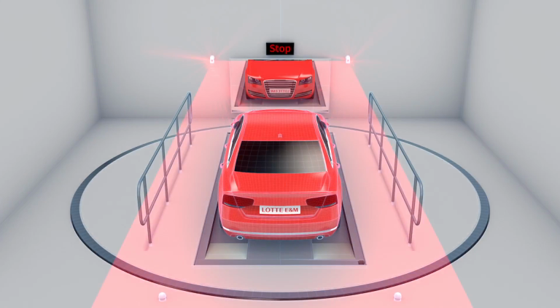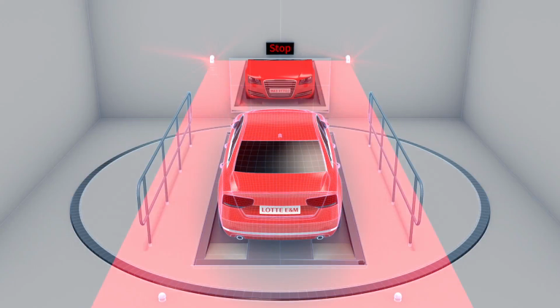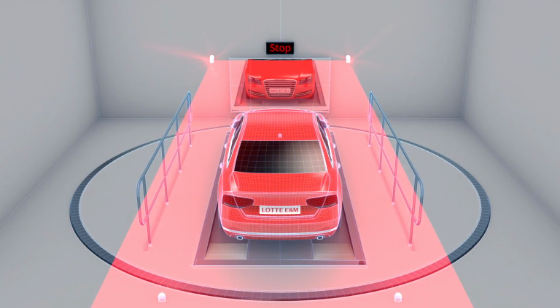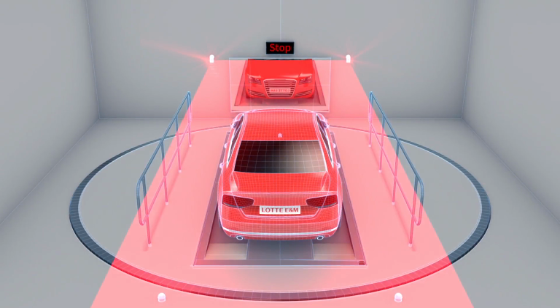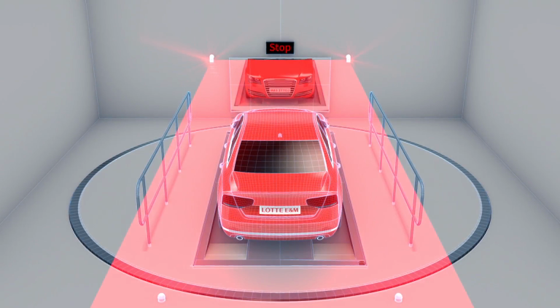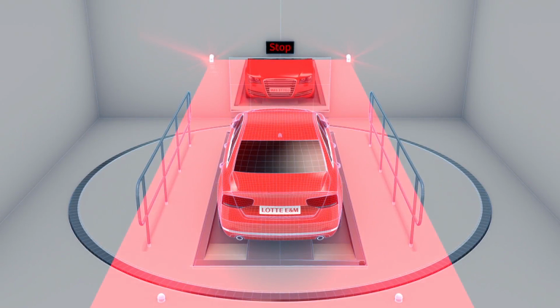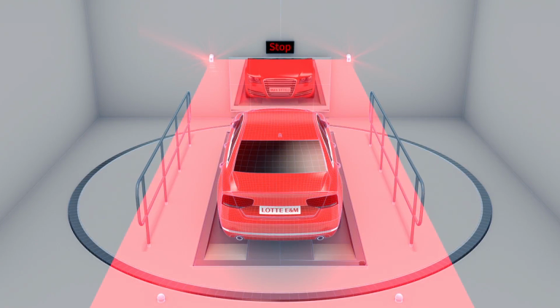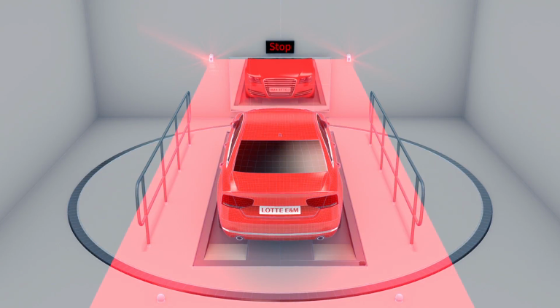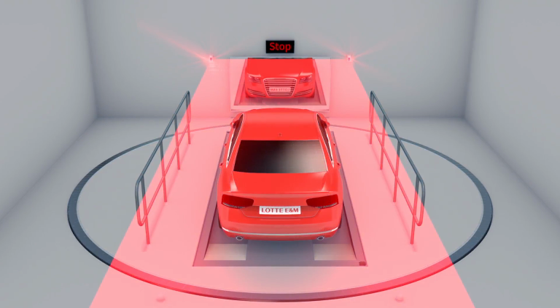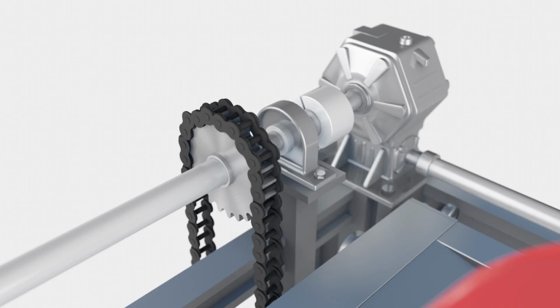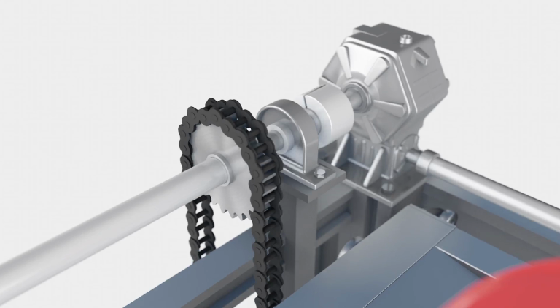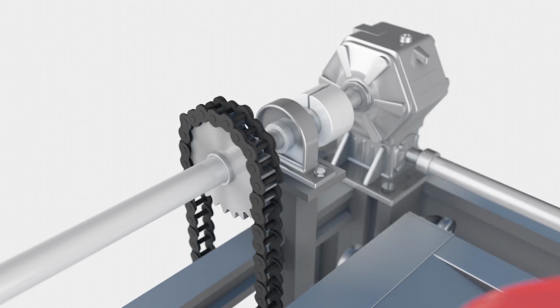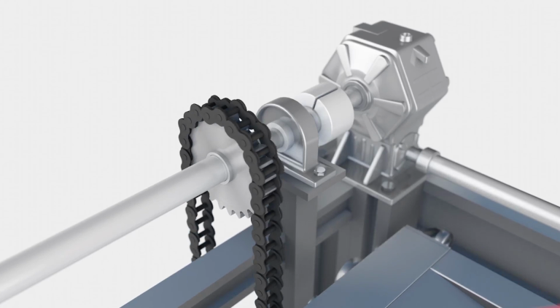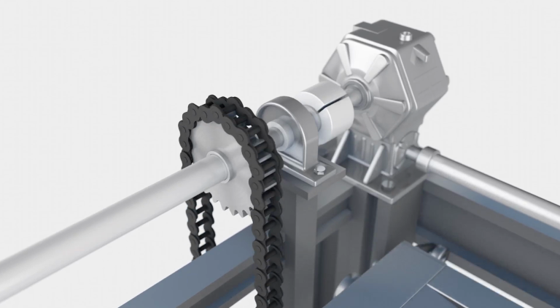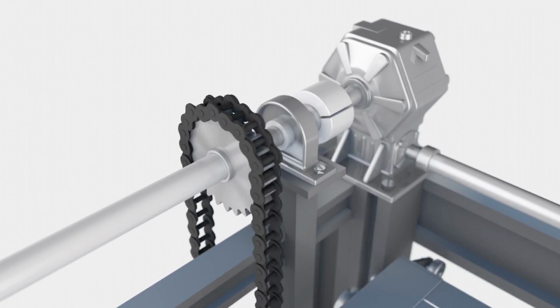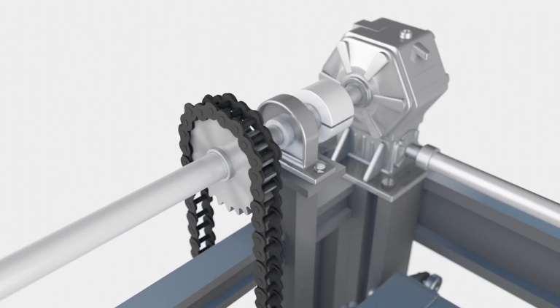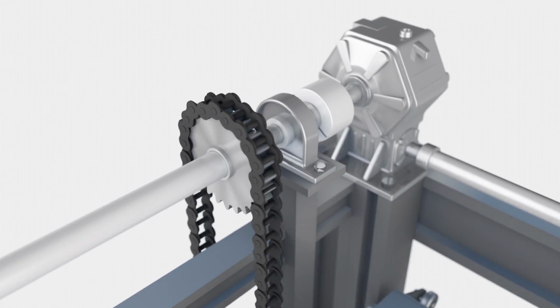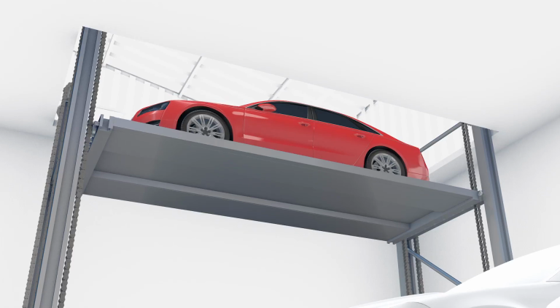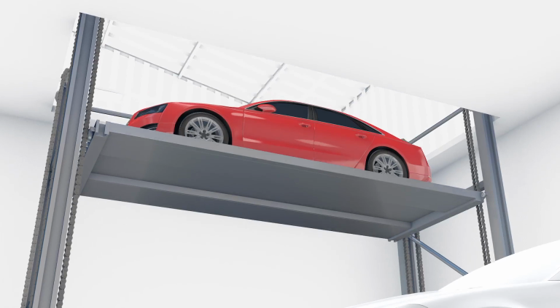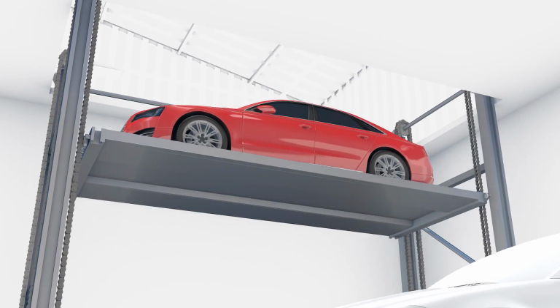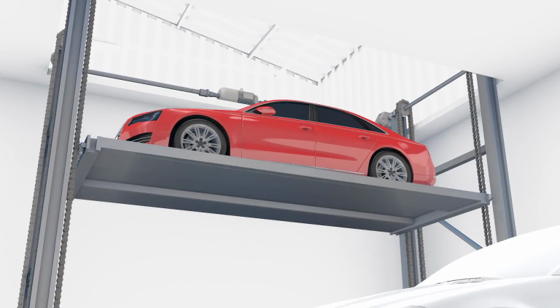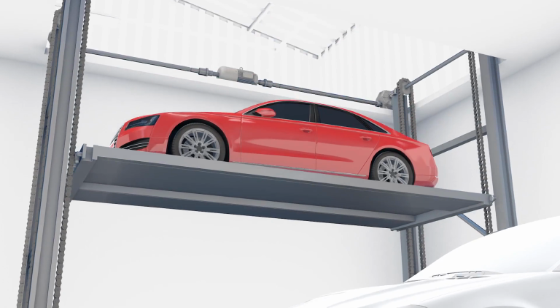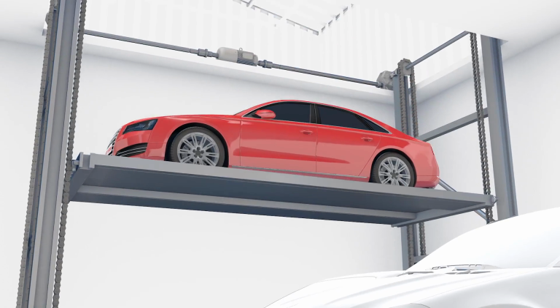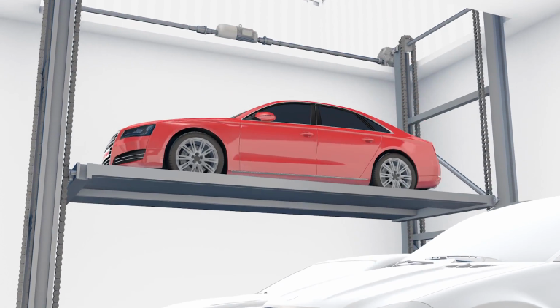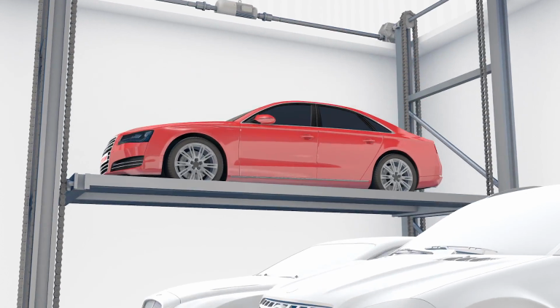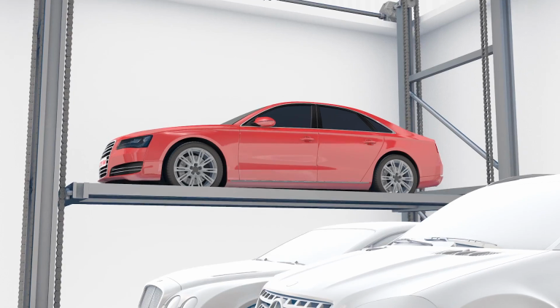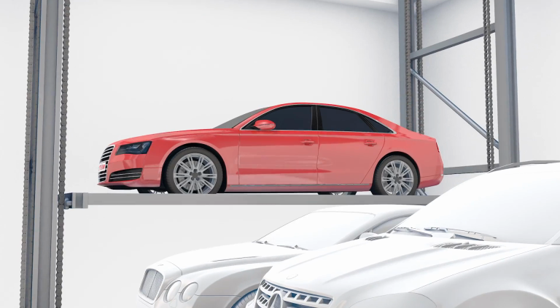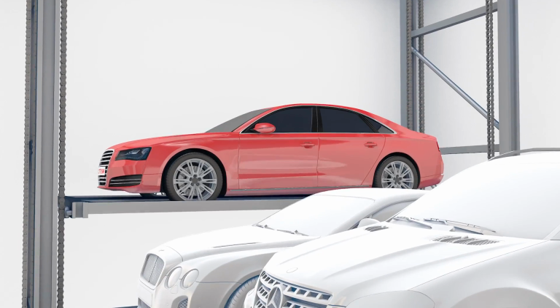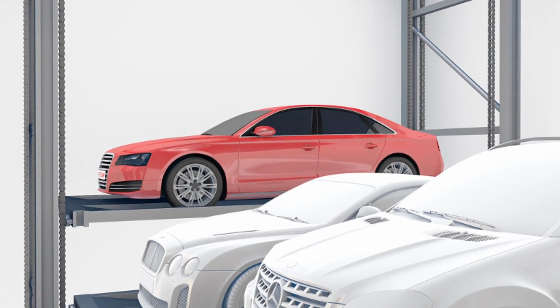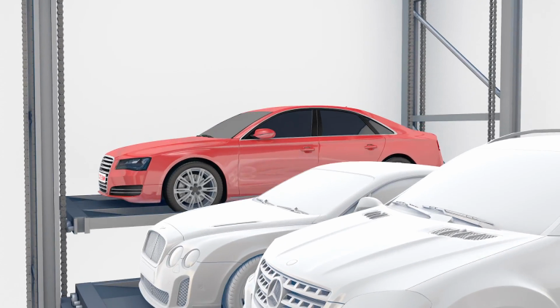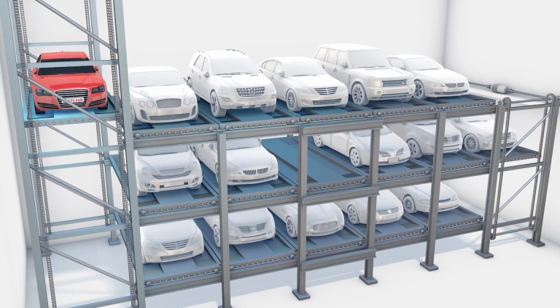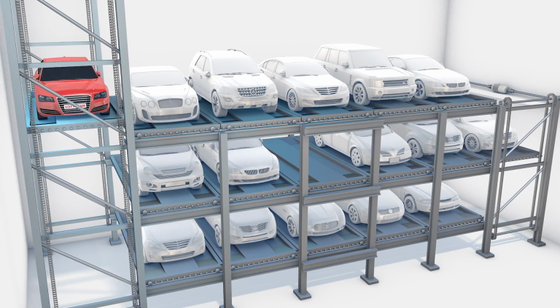For parking, the pallet carrying the vehicle uses the main lift that moves up and down to descend to the parking level.